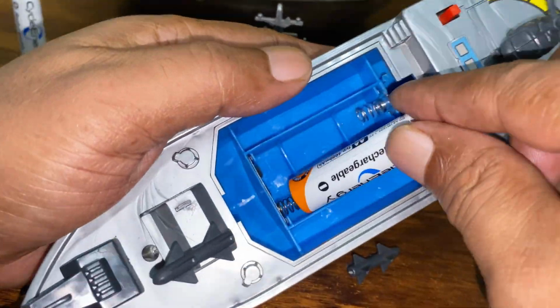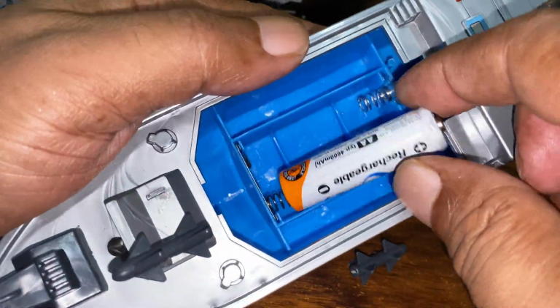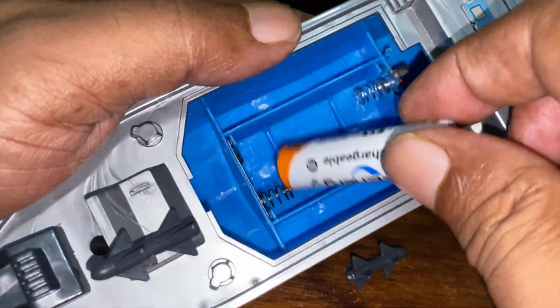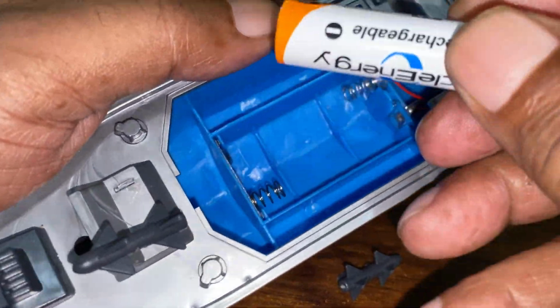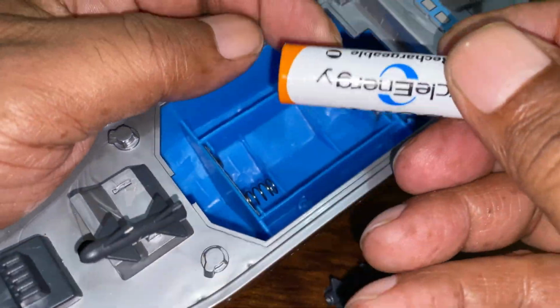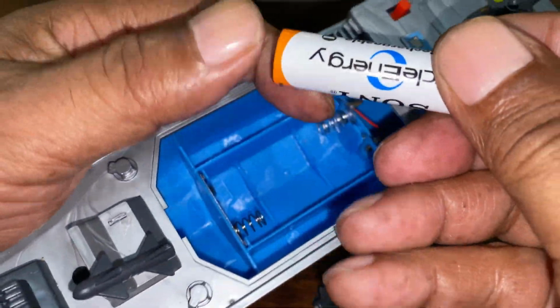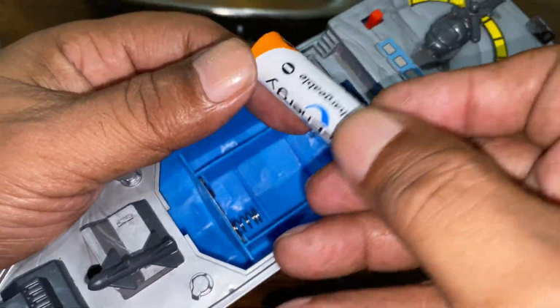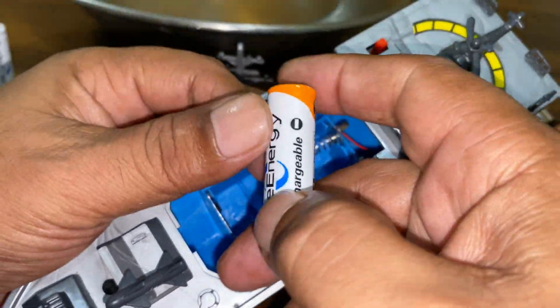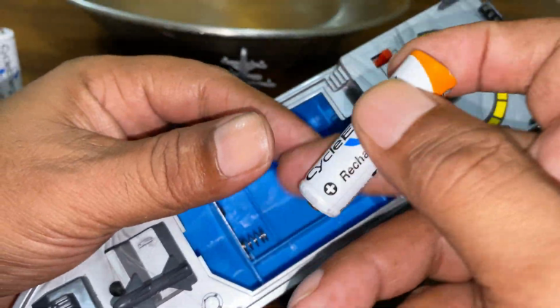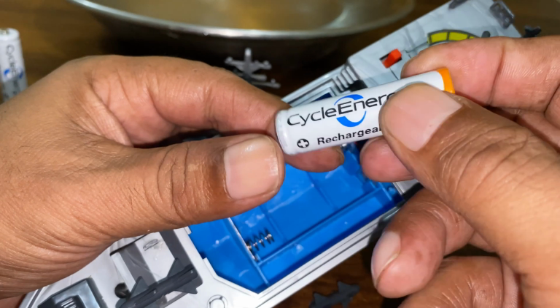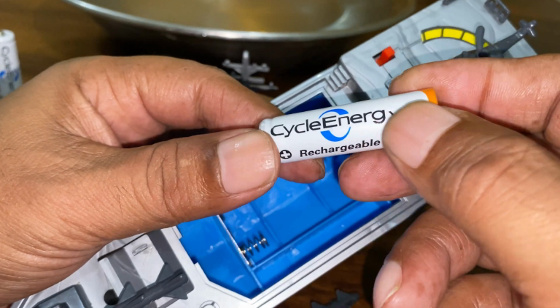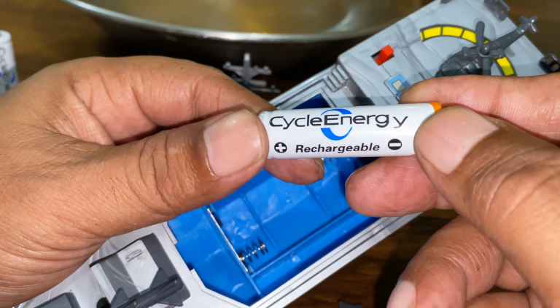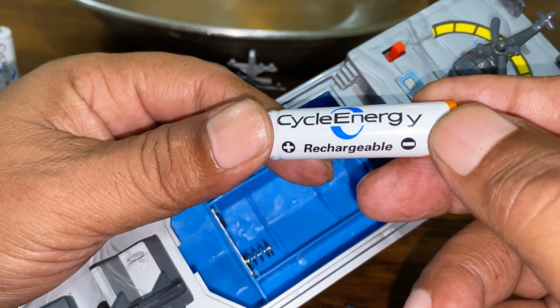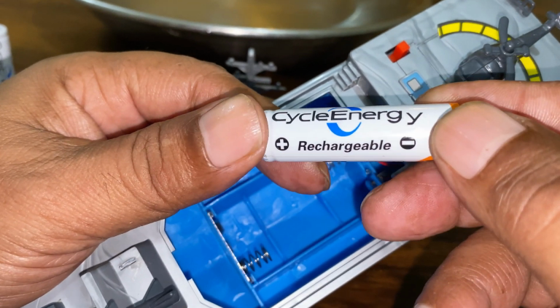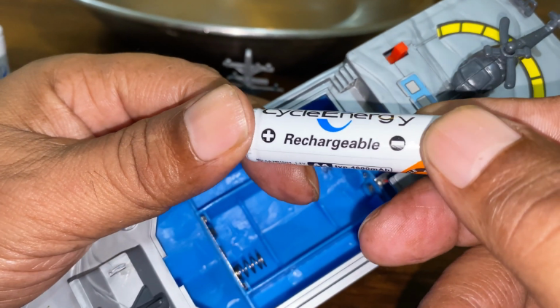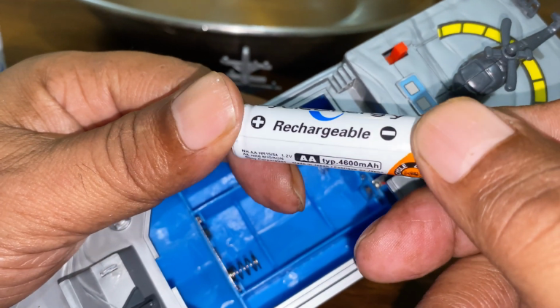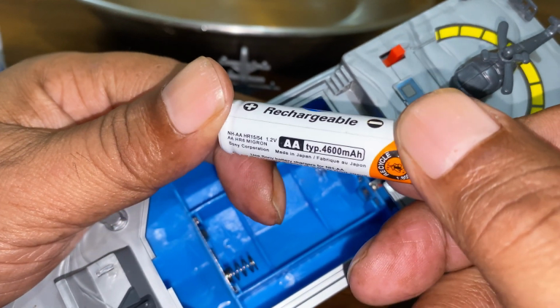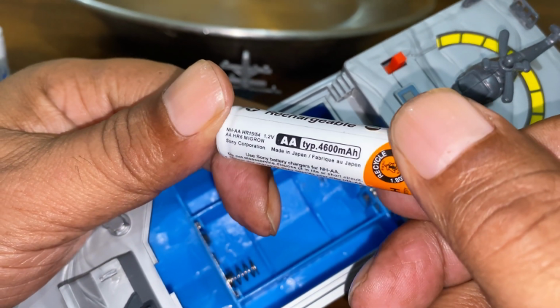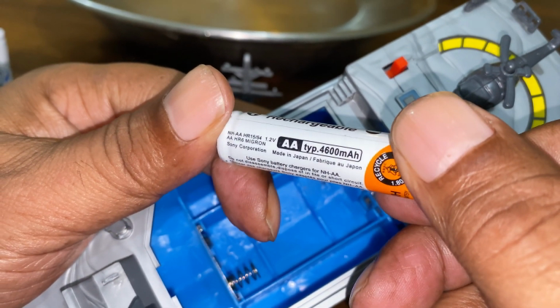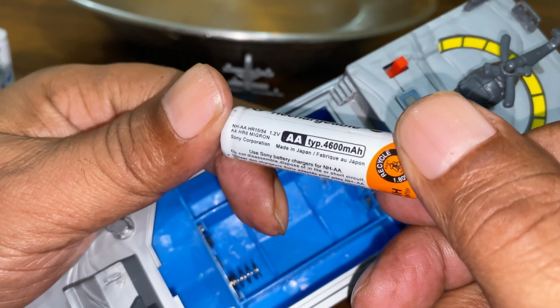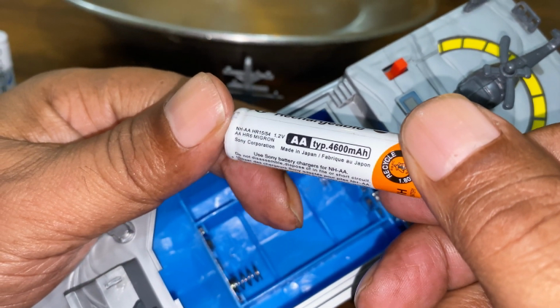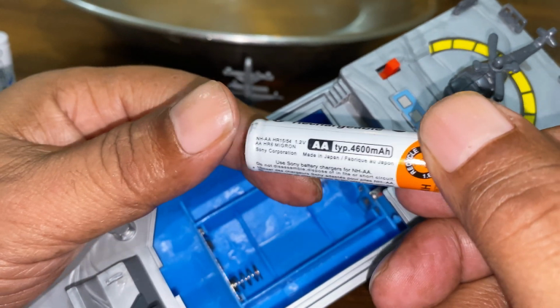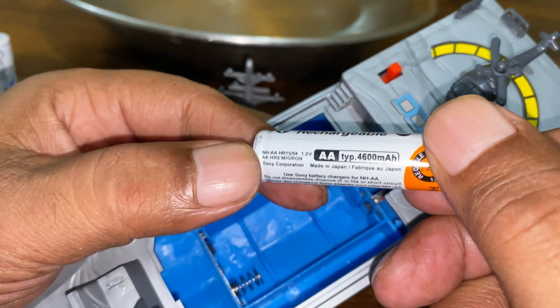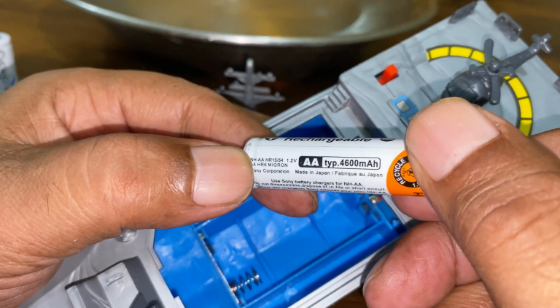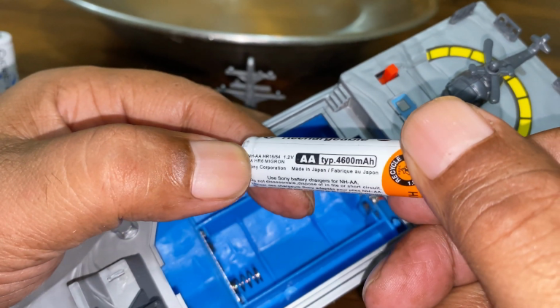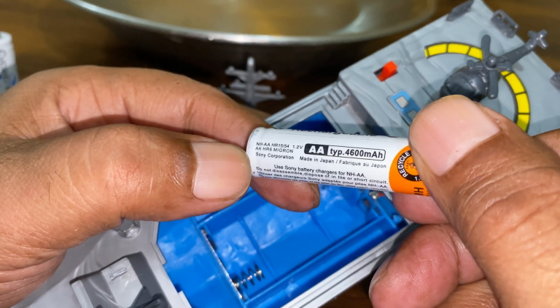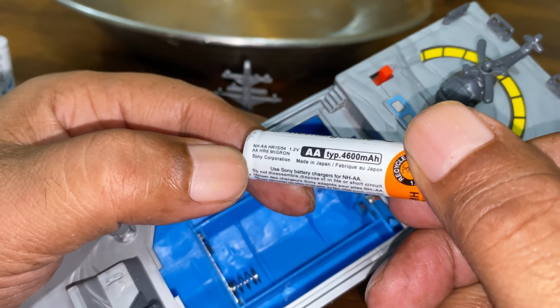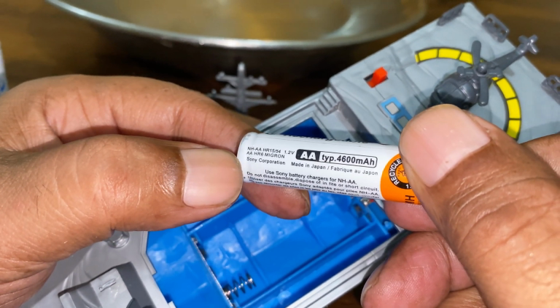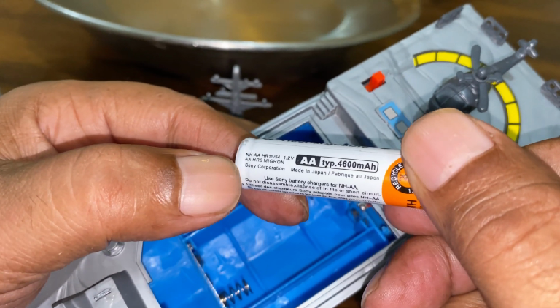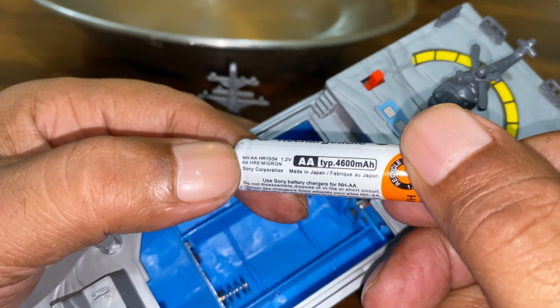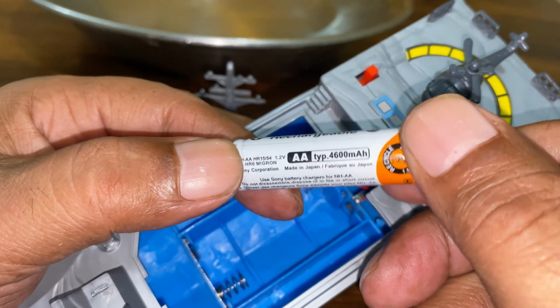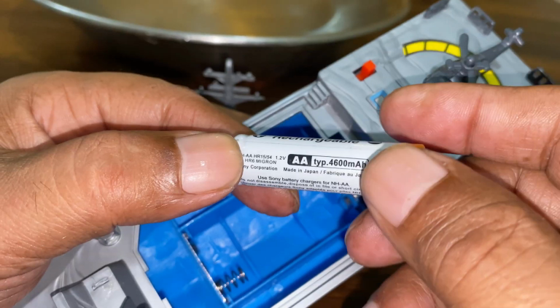I am using a Sony energy rechargeable cell, 1.2 volt.